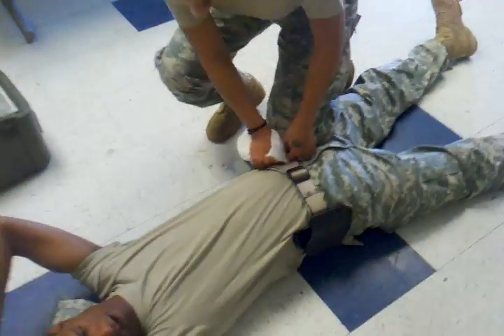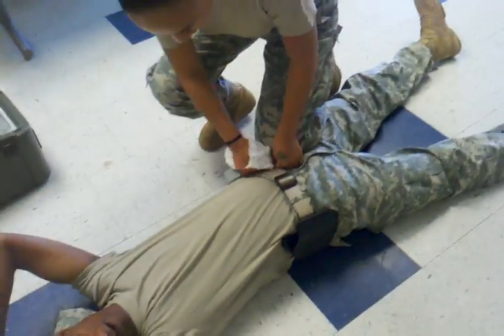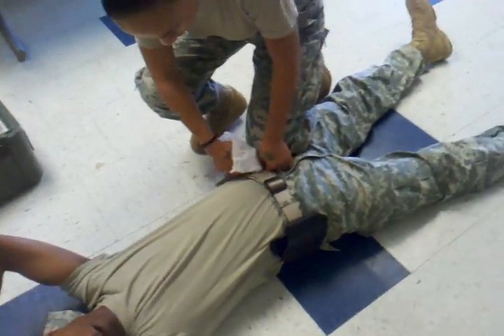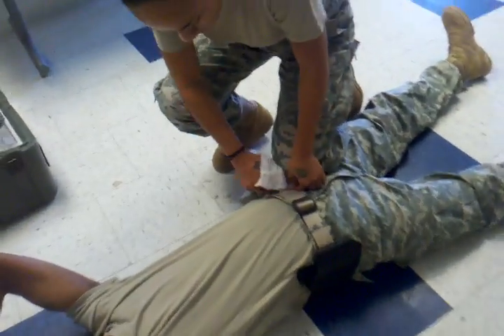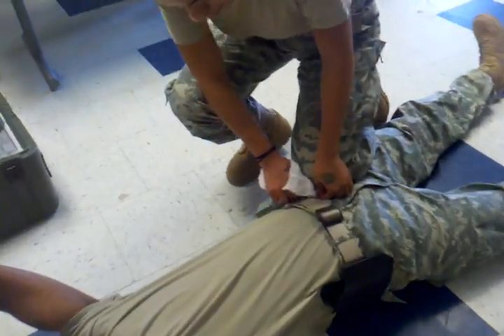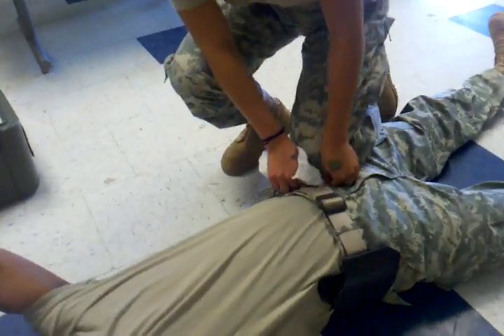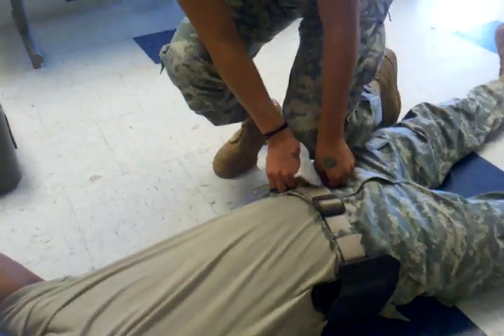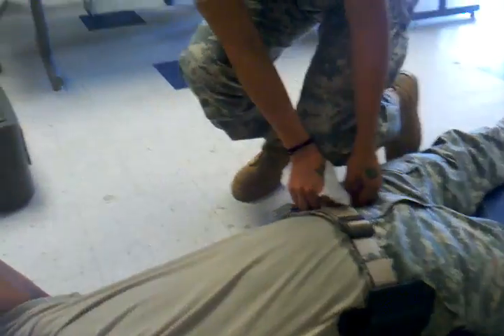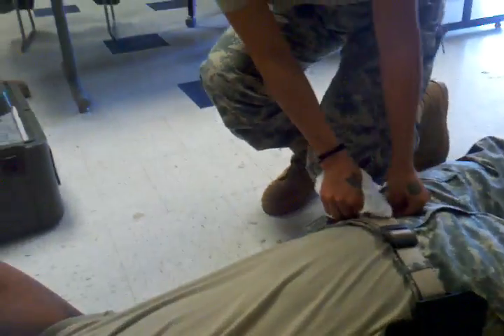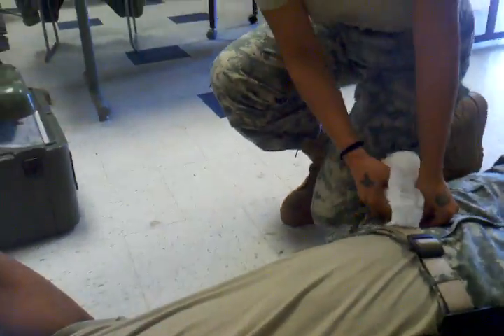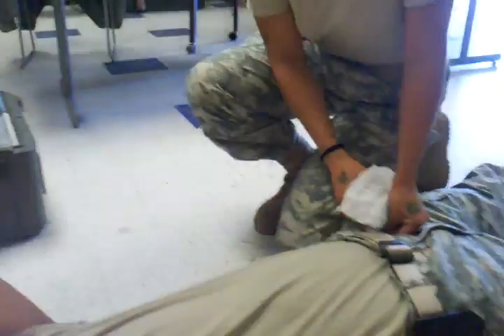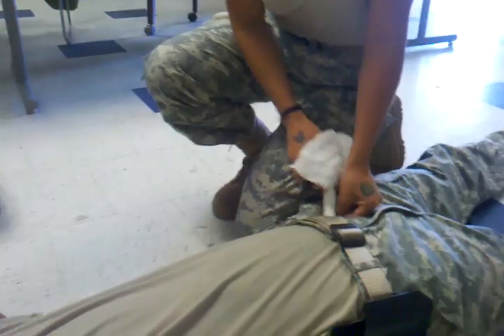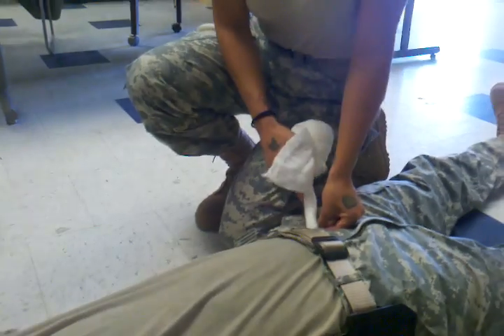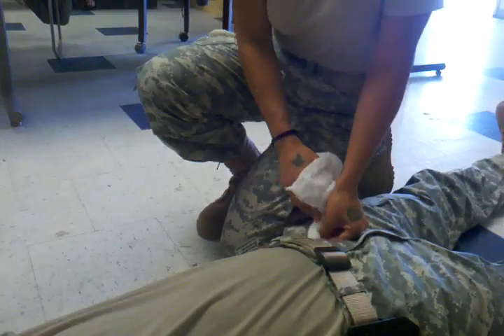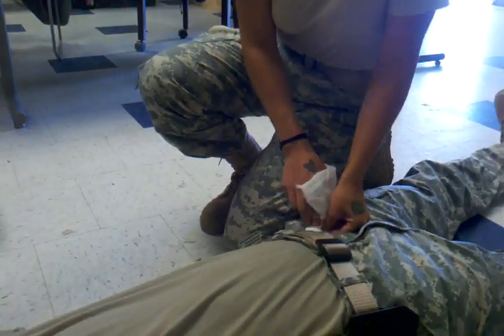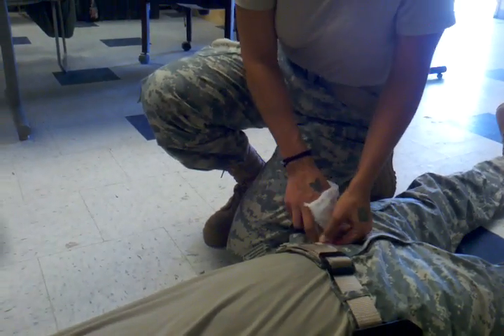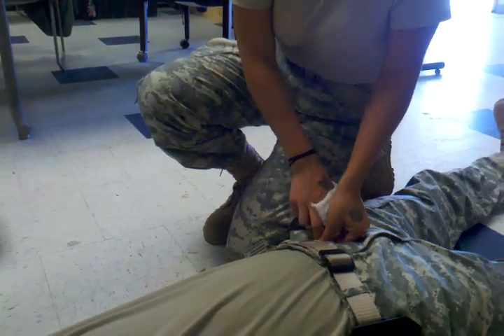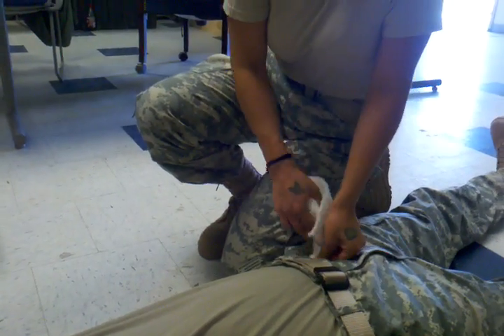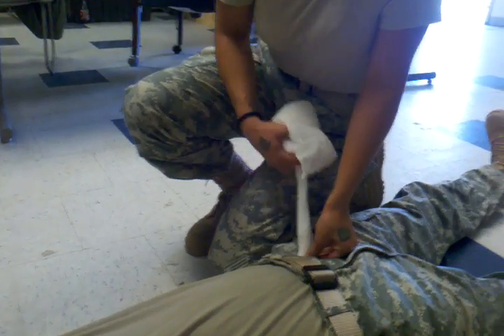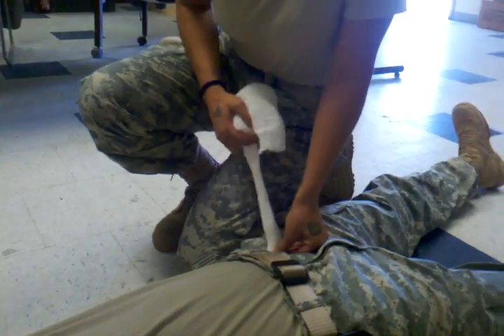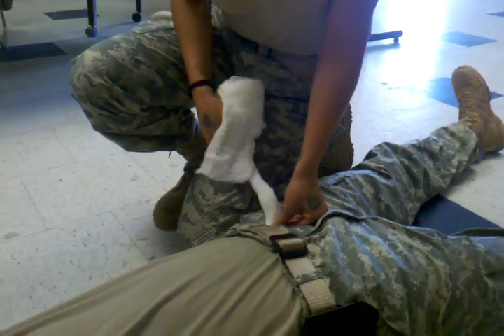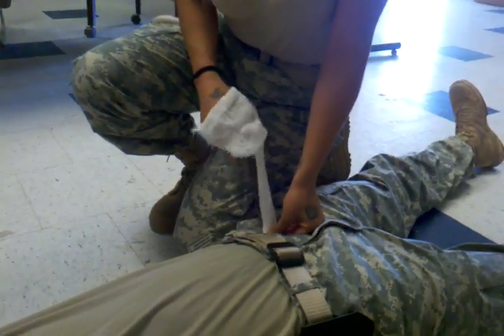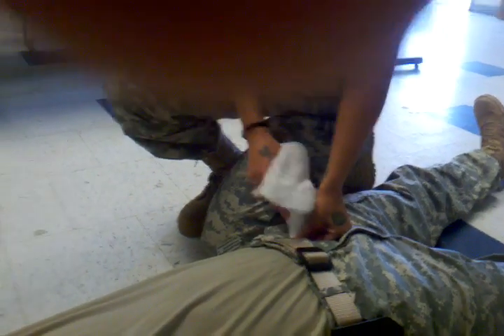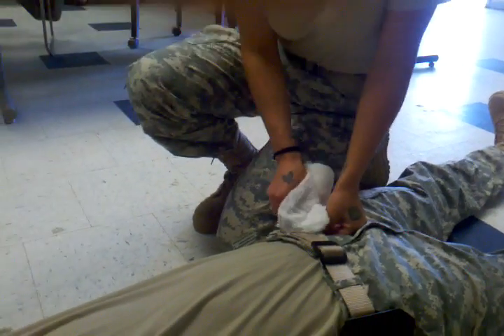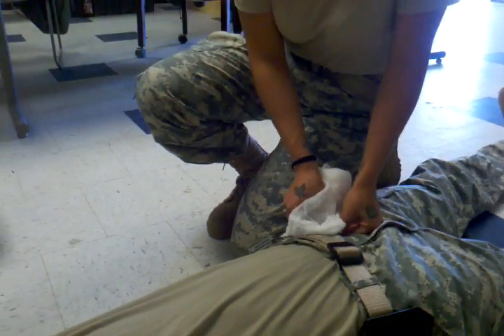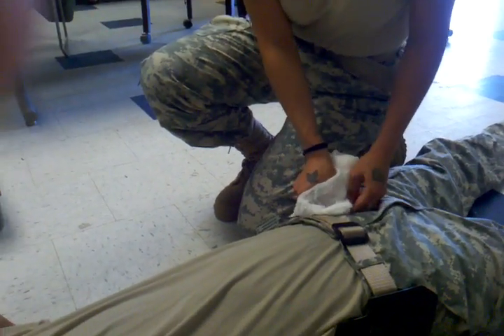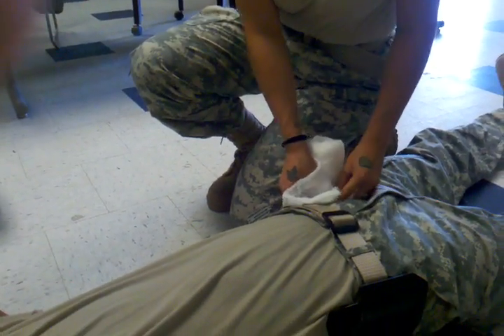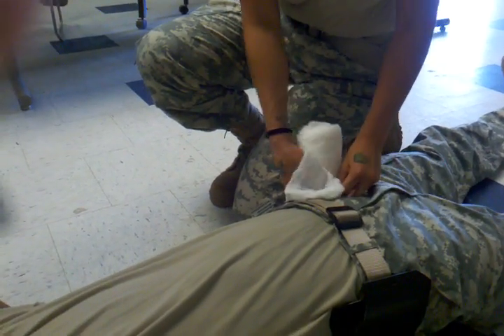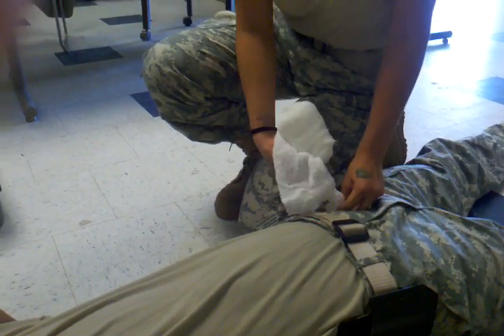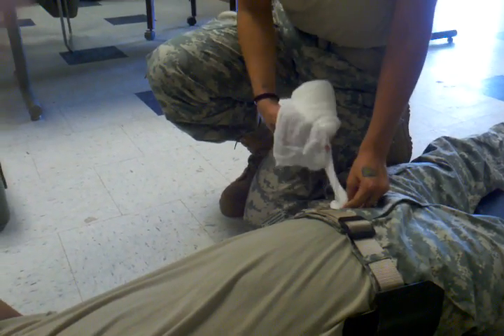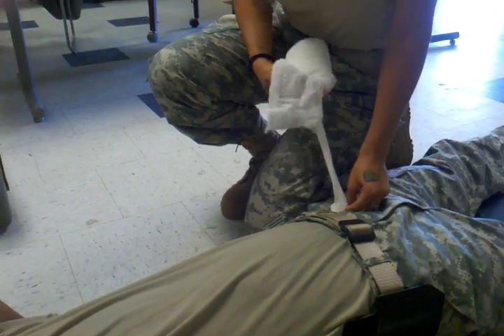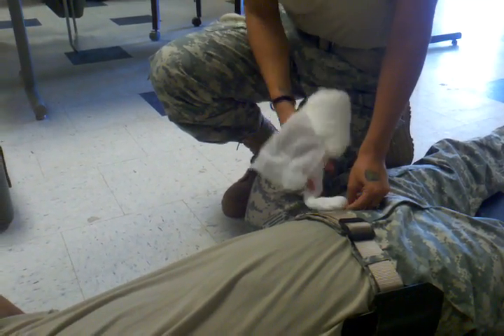Once you start pressure, don't let the pressure go. You want to pack as much as possible.